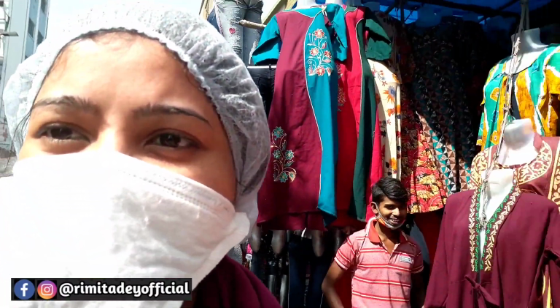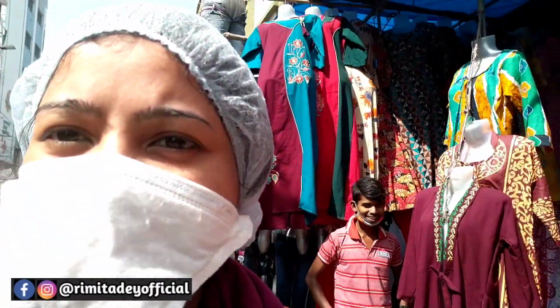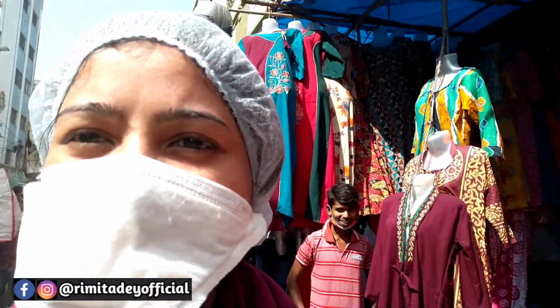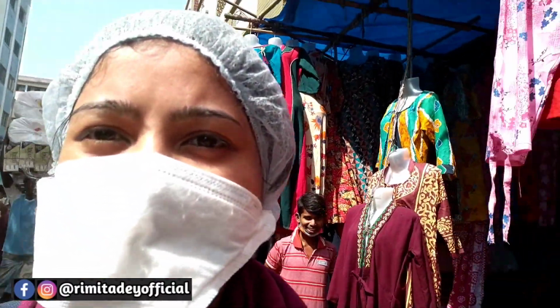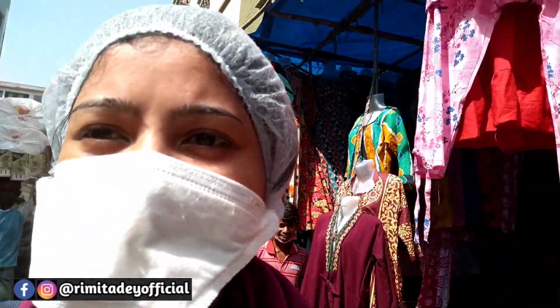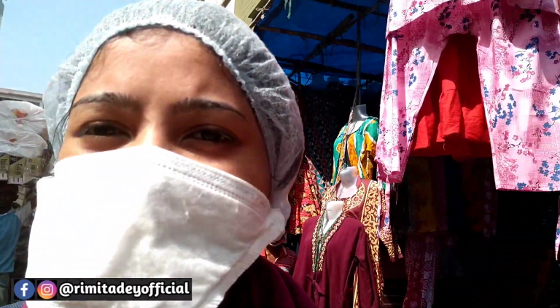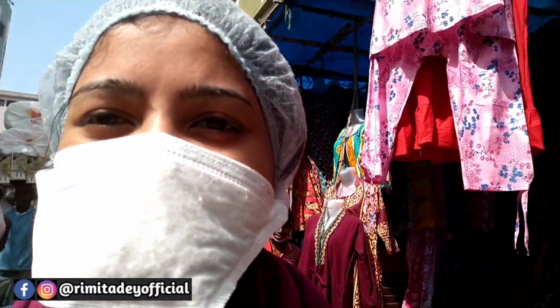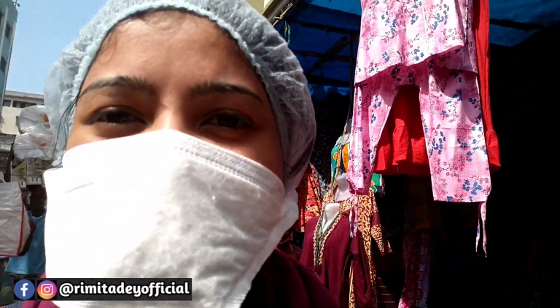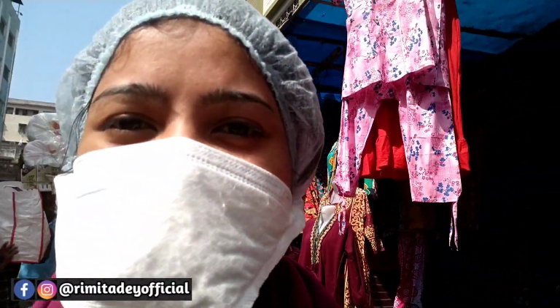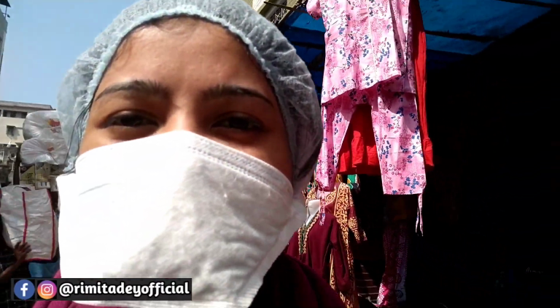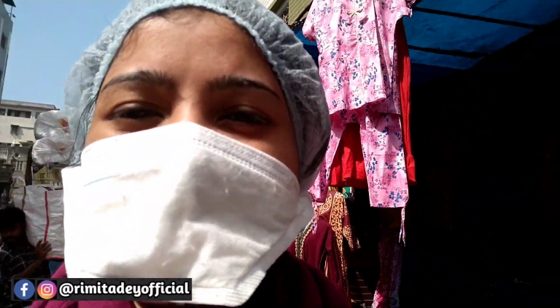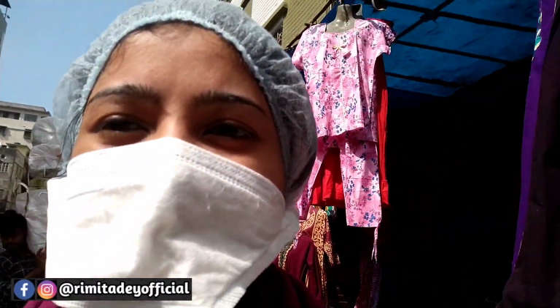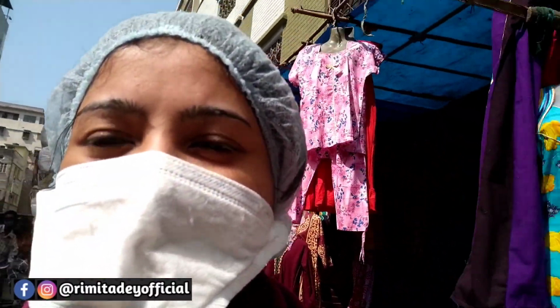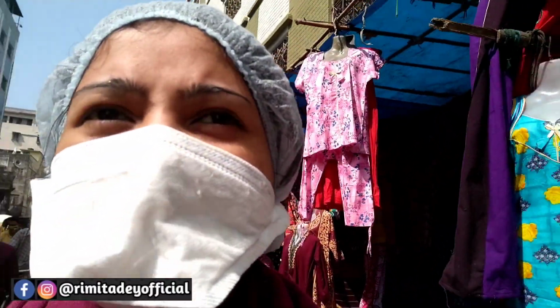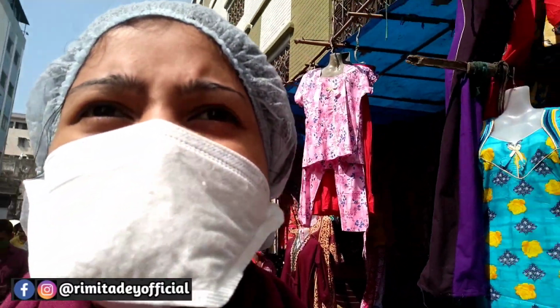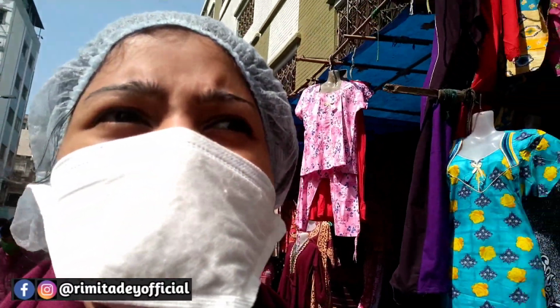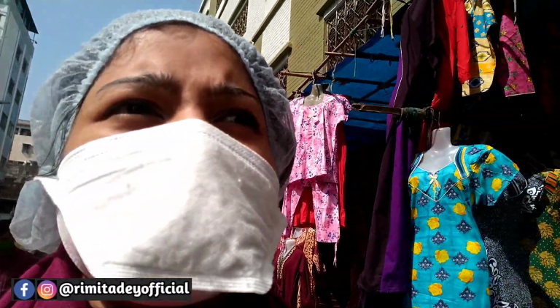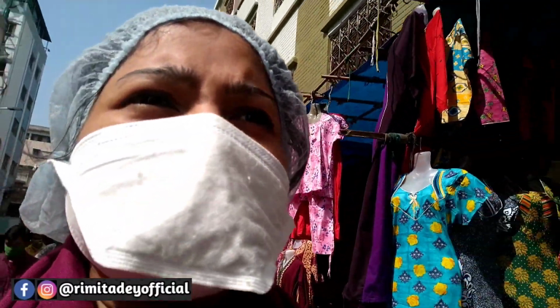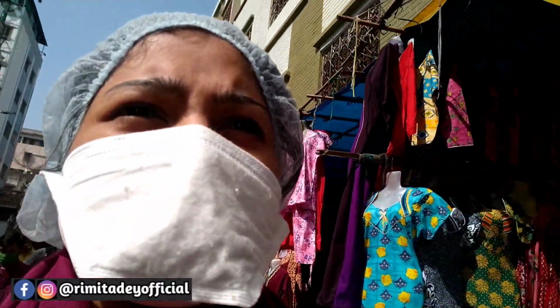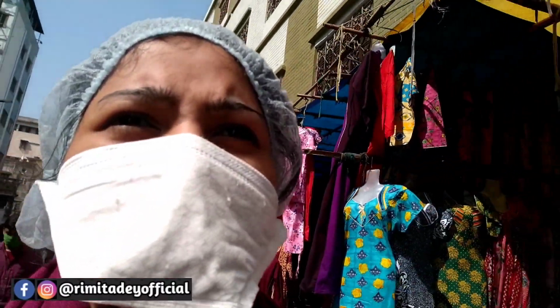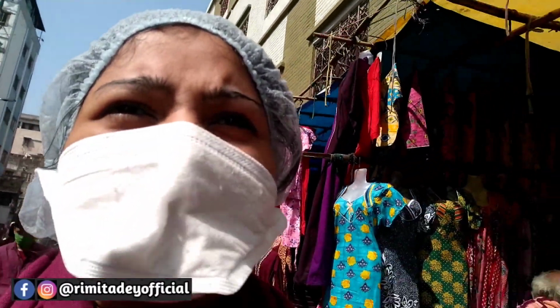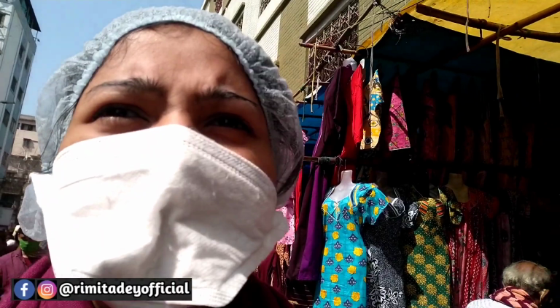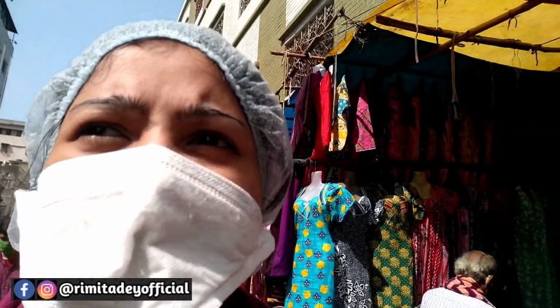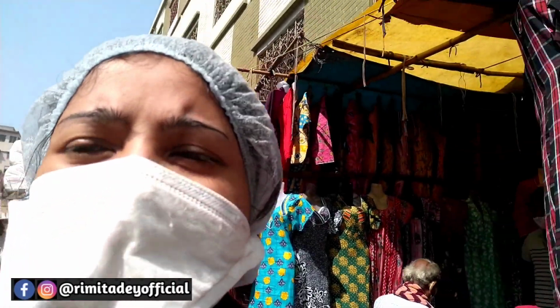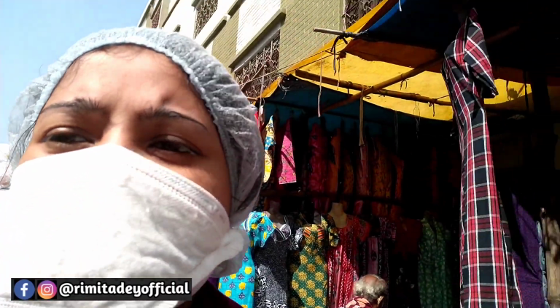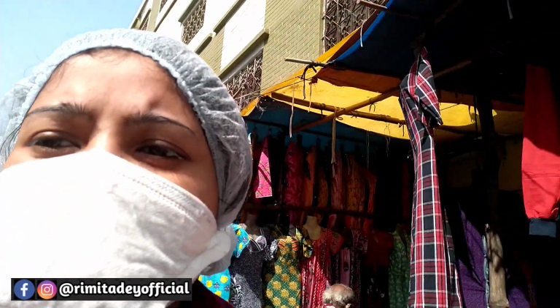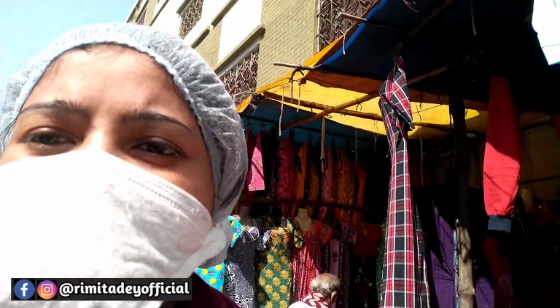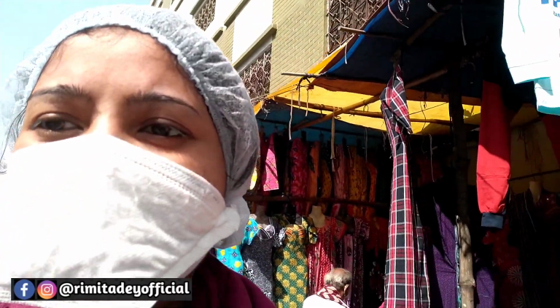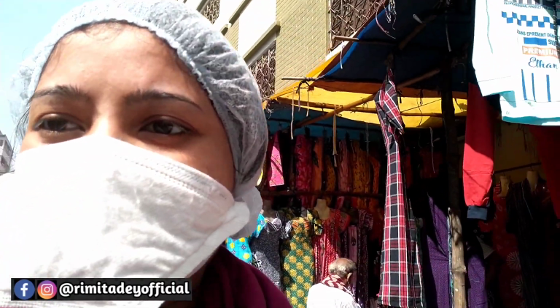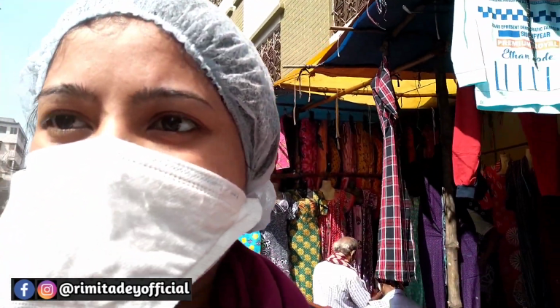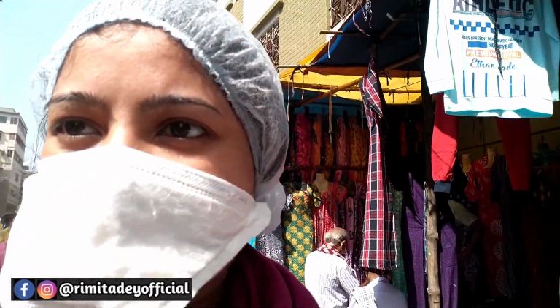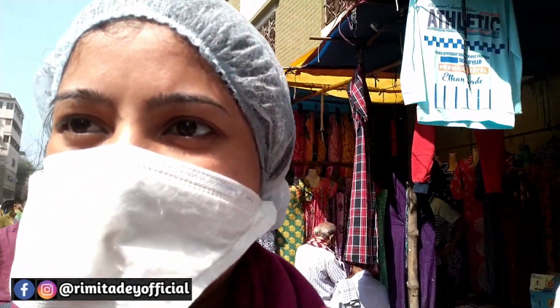Hello DreamFam! How are you all? This is Rimeeta. Welcome back to my YouTube channel.